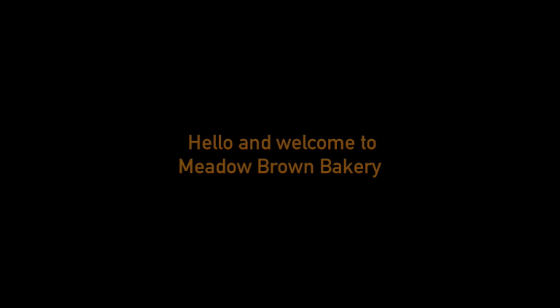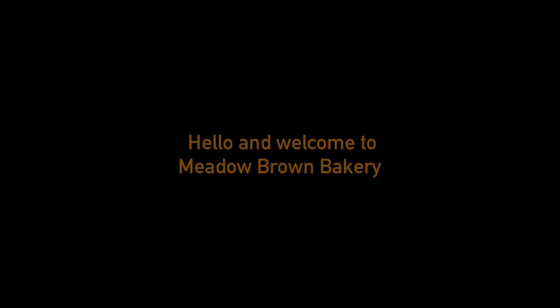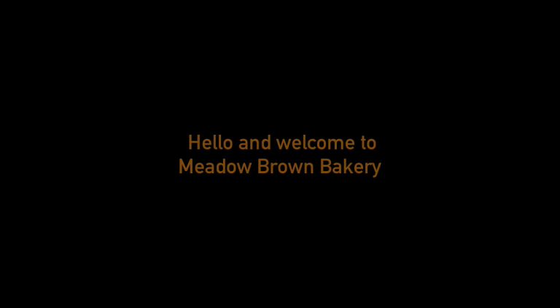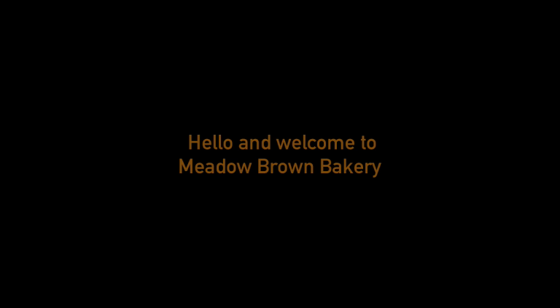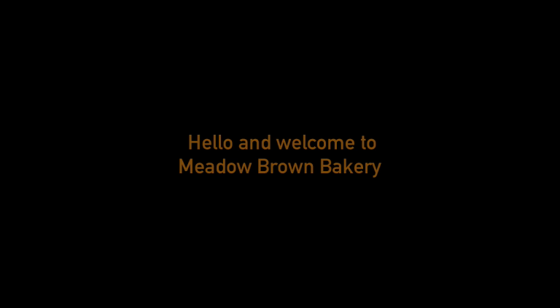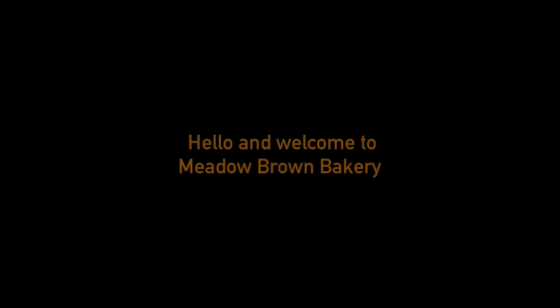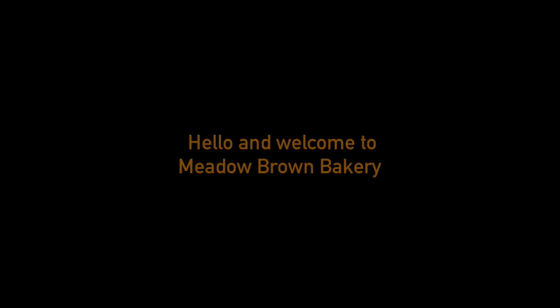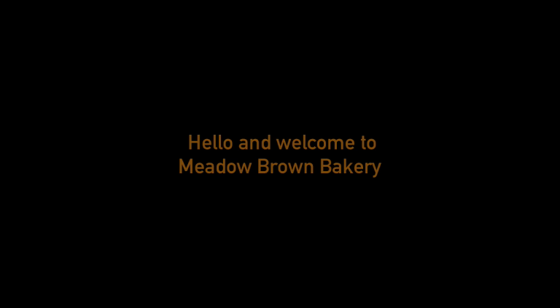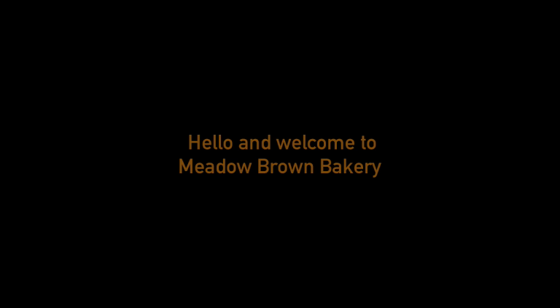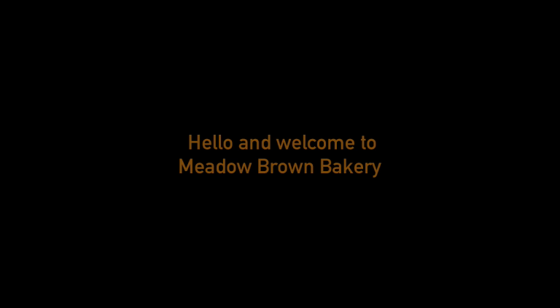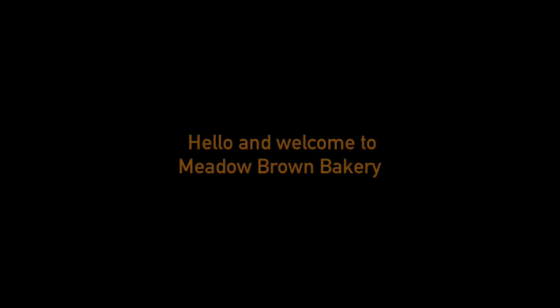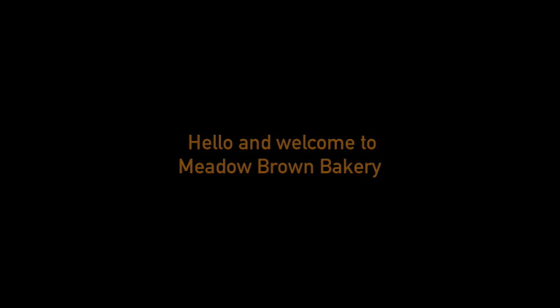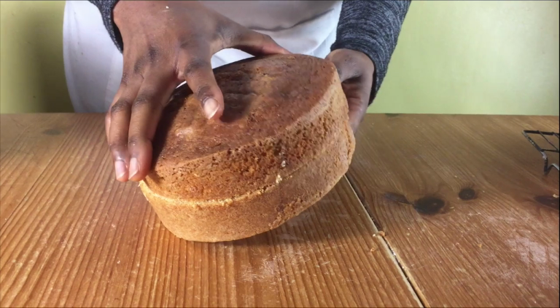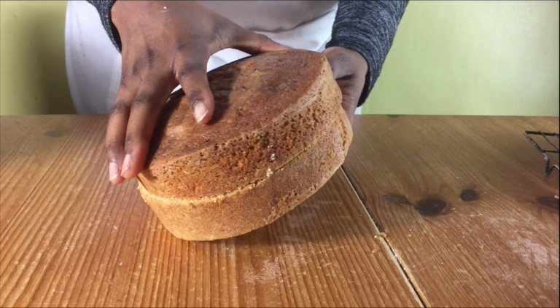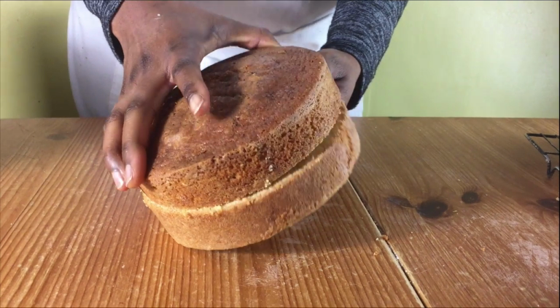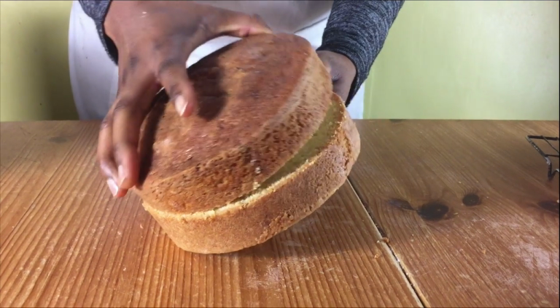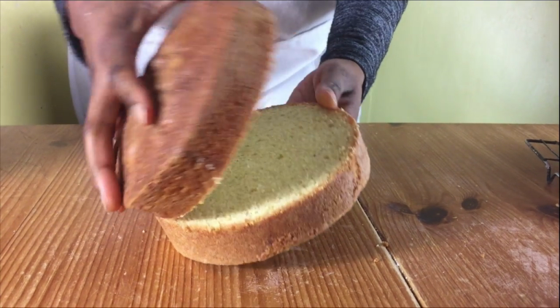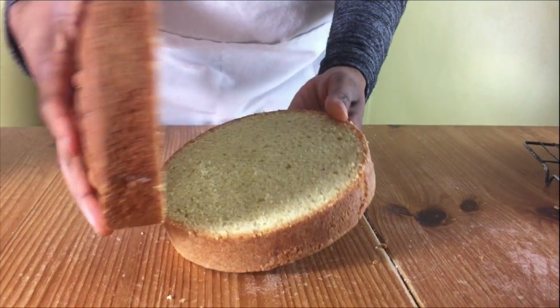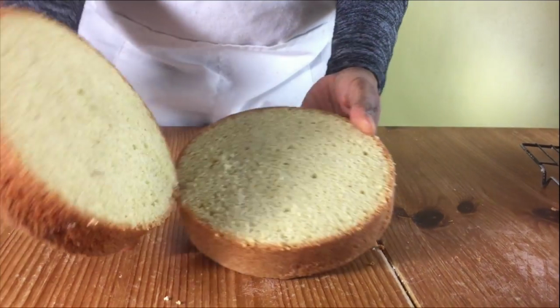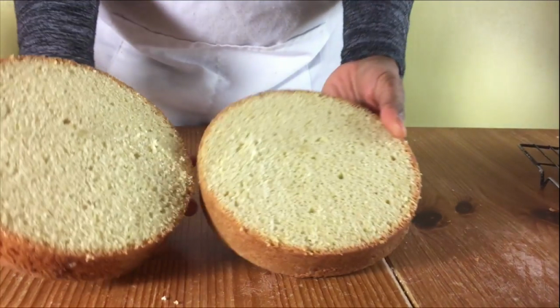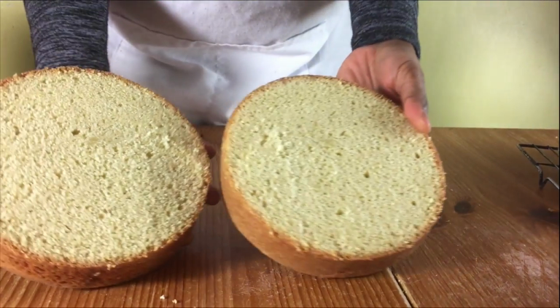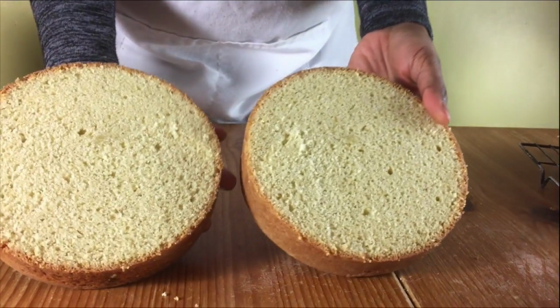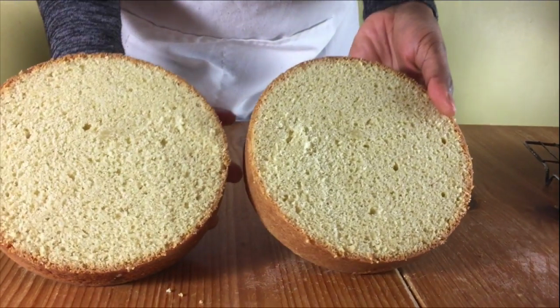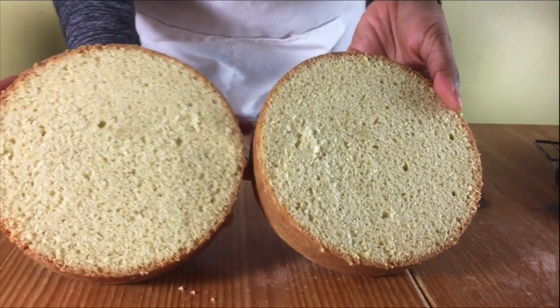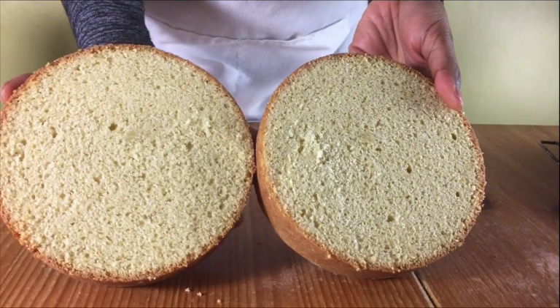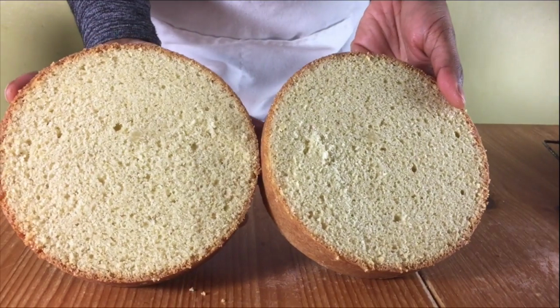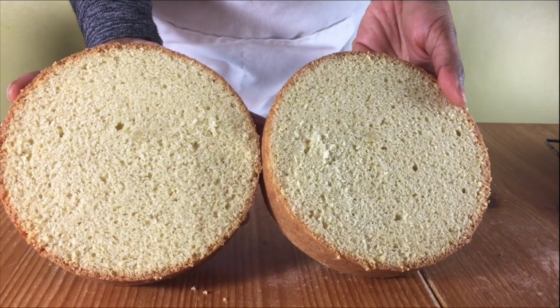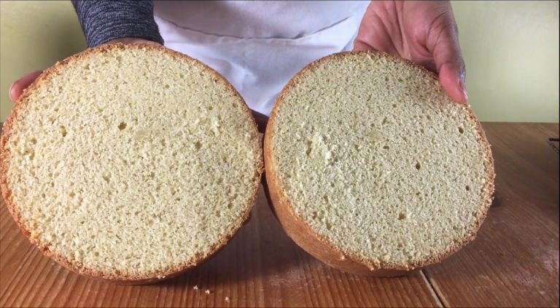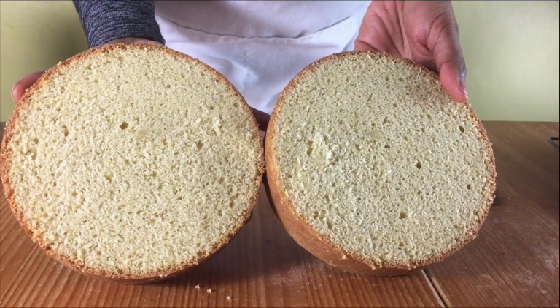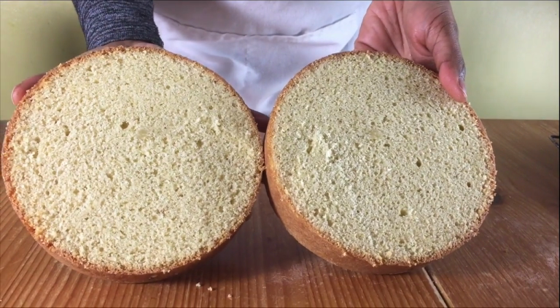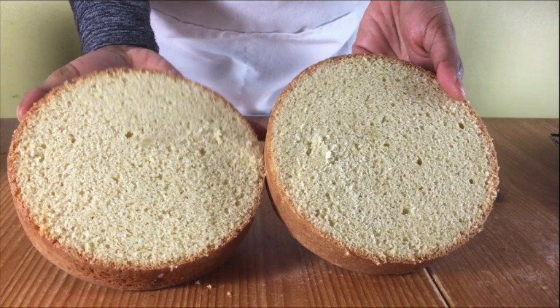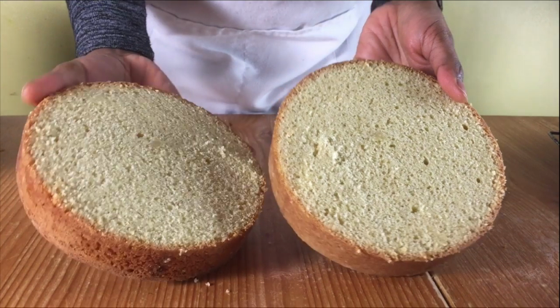Hello and welcome to Meadow Brown Bakery. In this video I'll be showing you how to bake a 6 inch round Madeira cake.